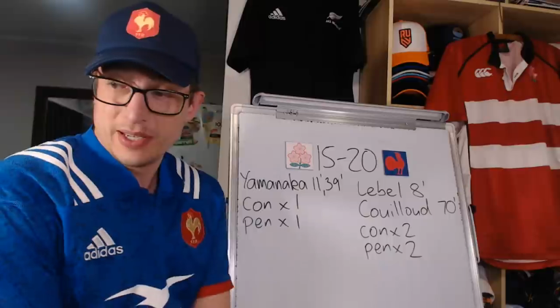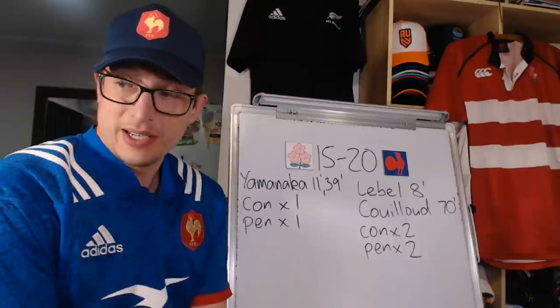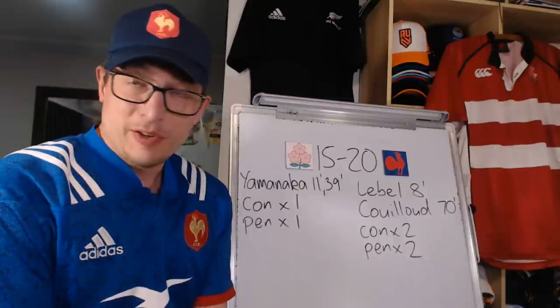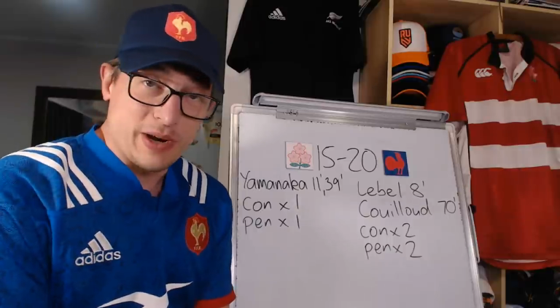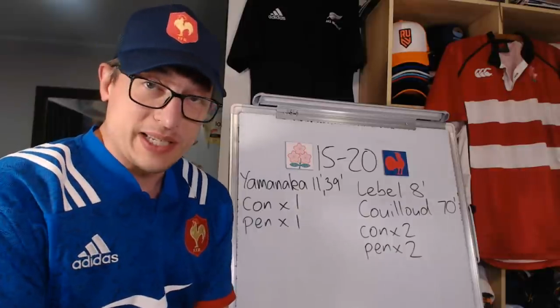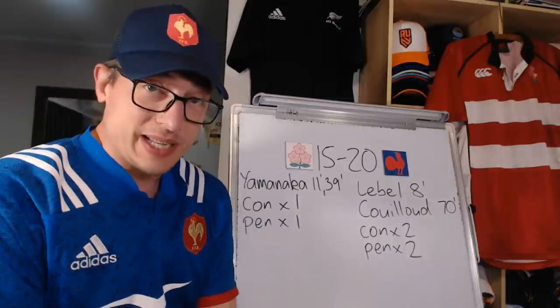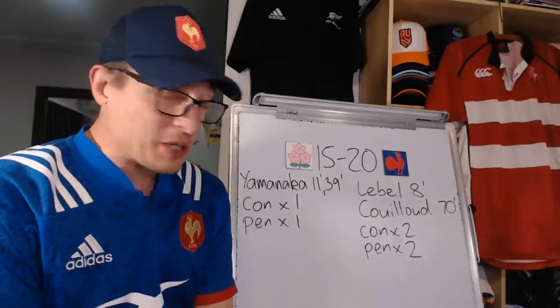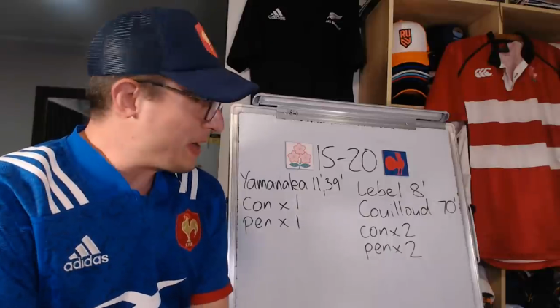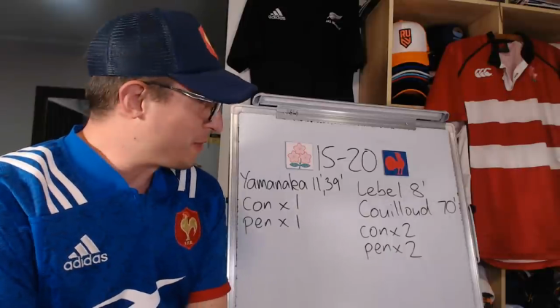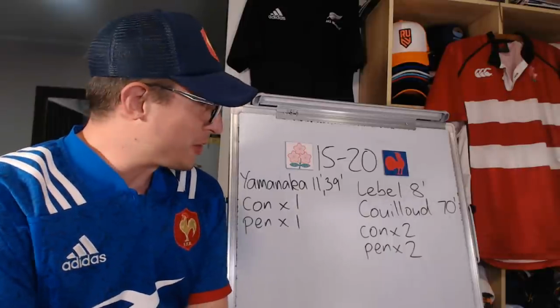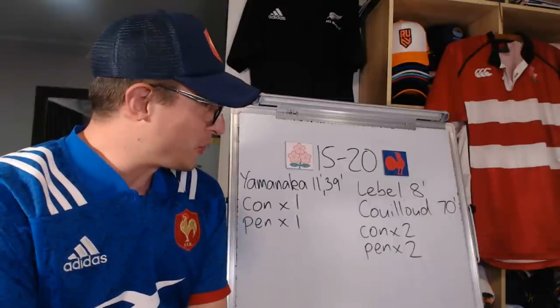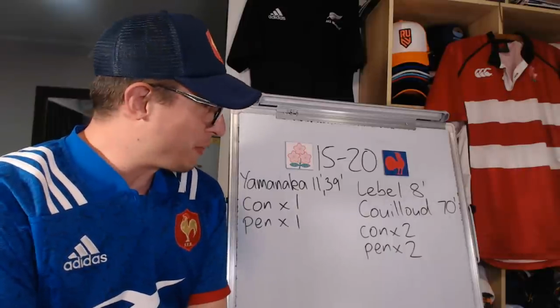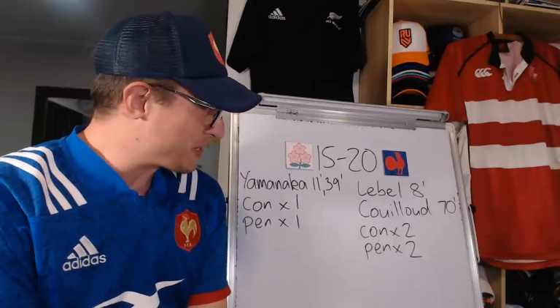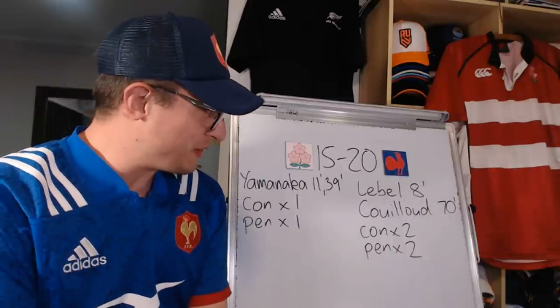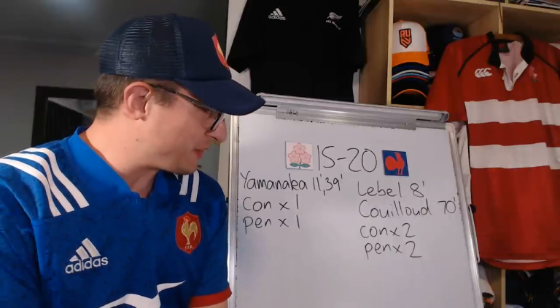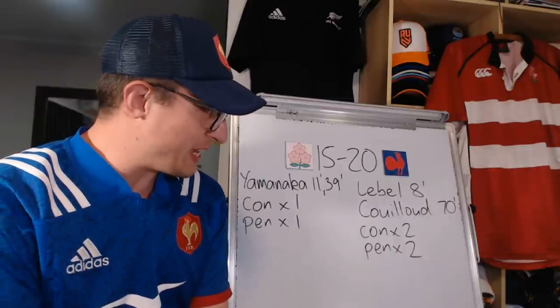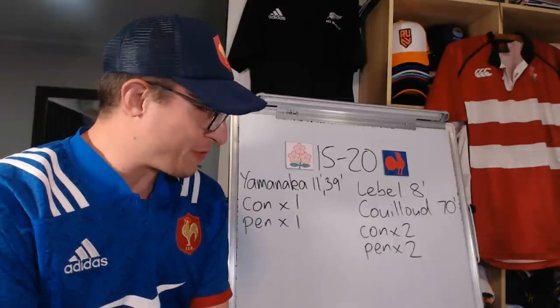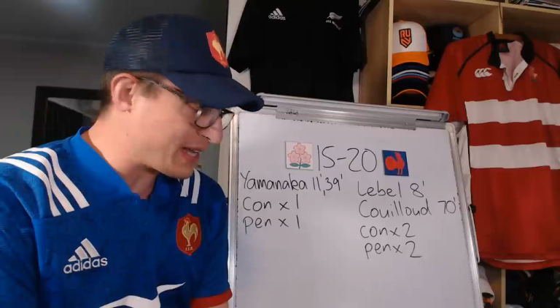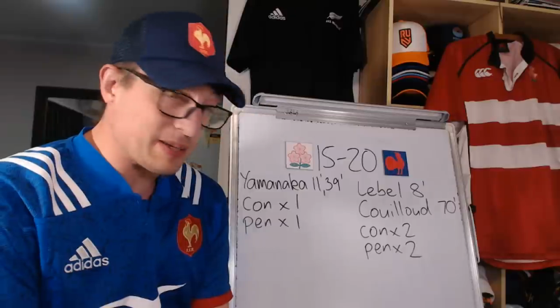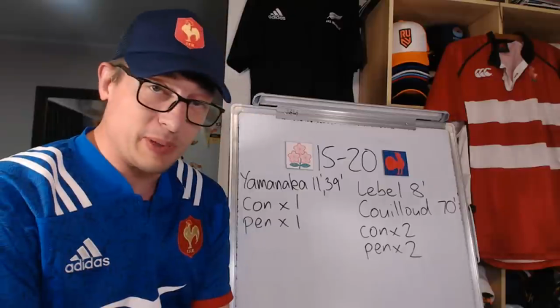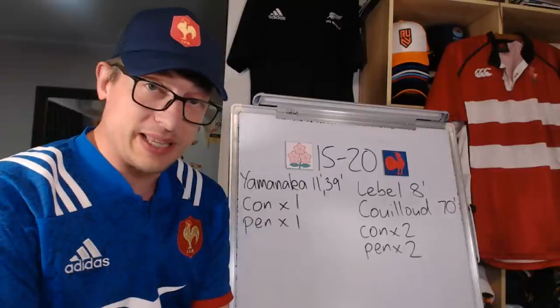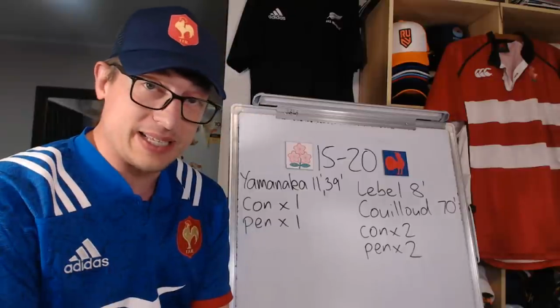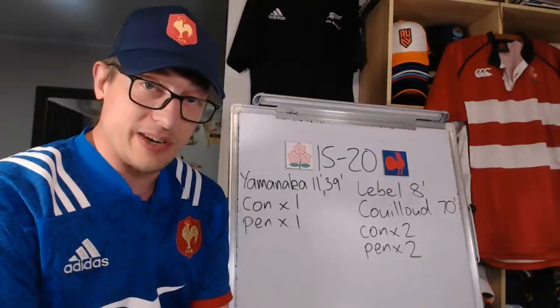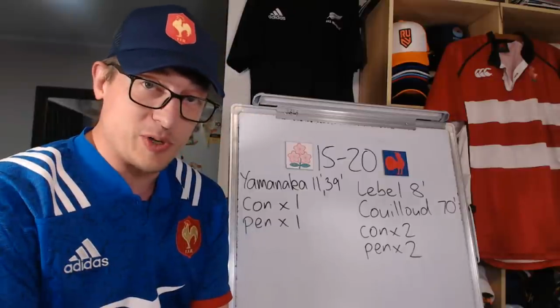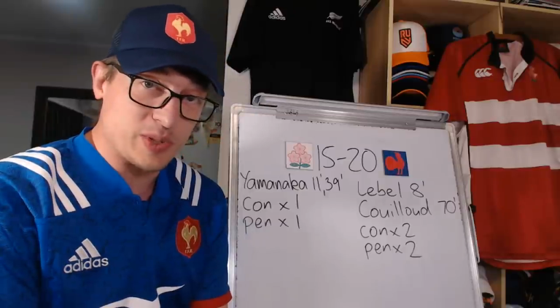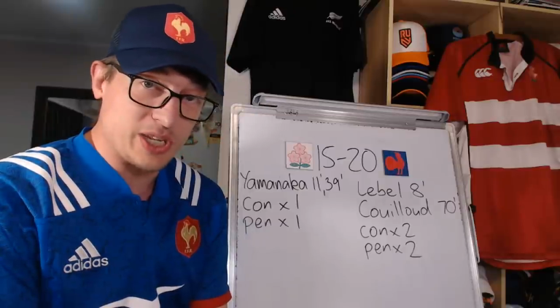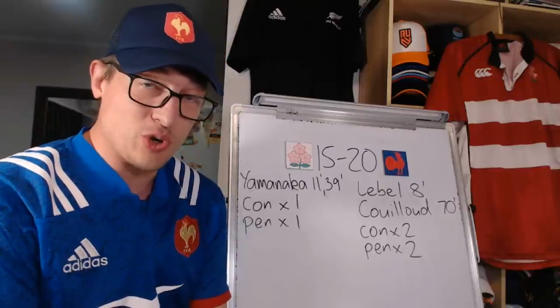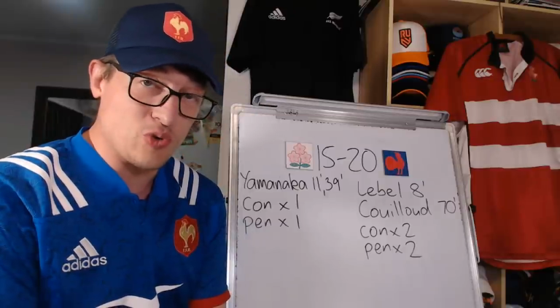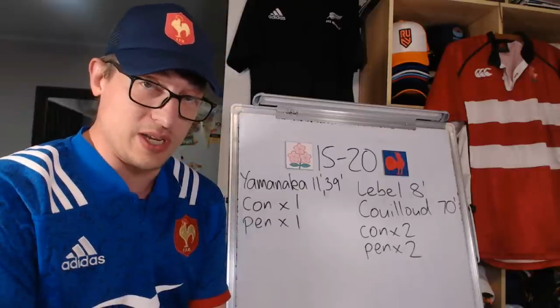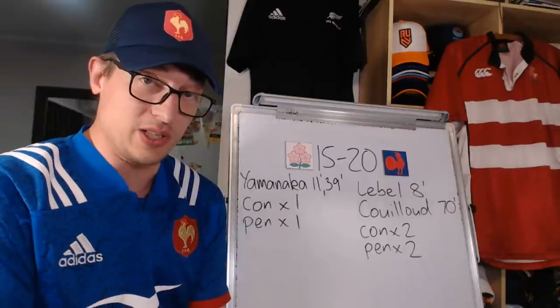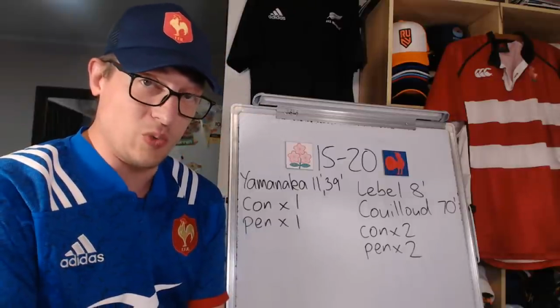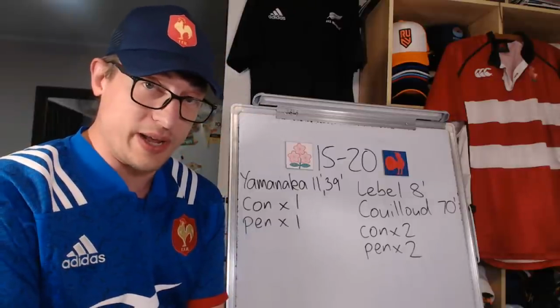France against Japan. 20 points to 15. France complete their series with a 2-0 win.